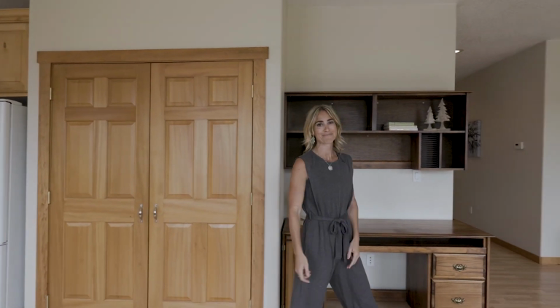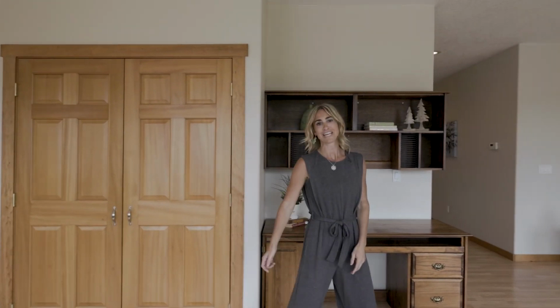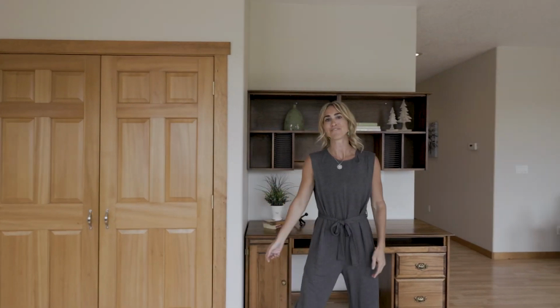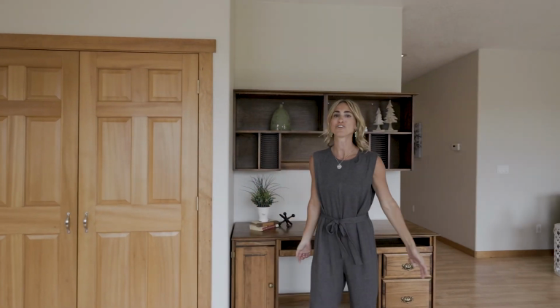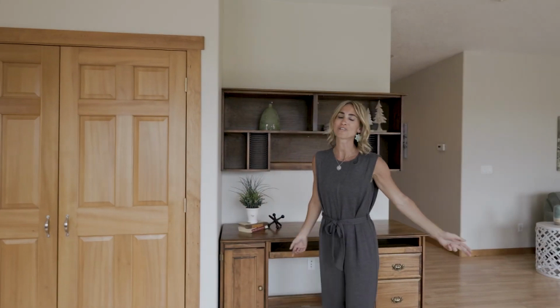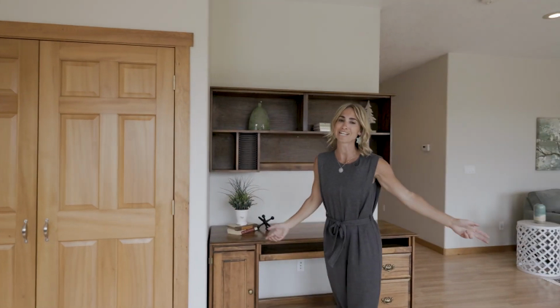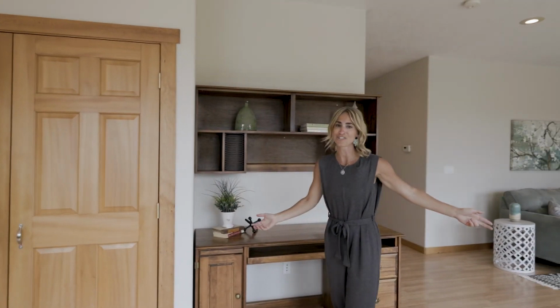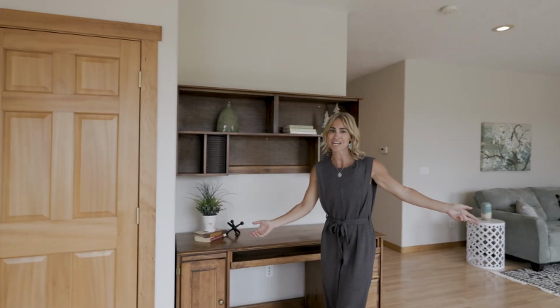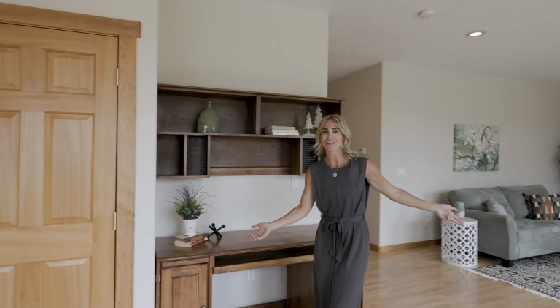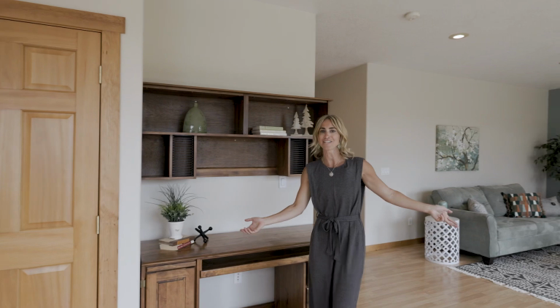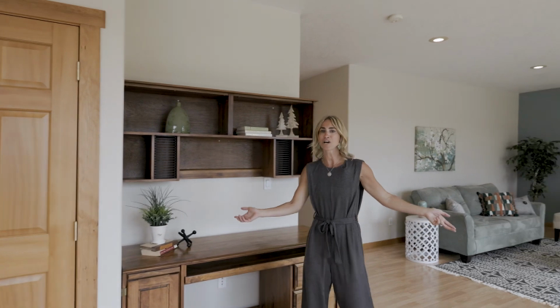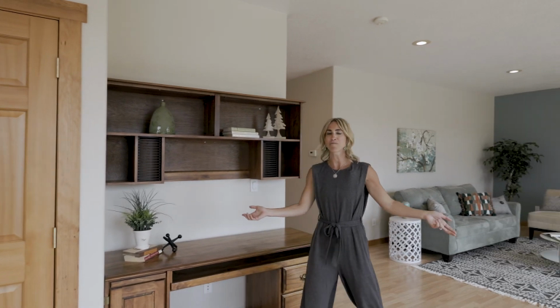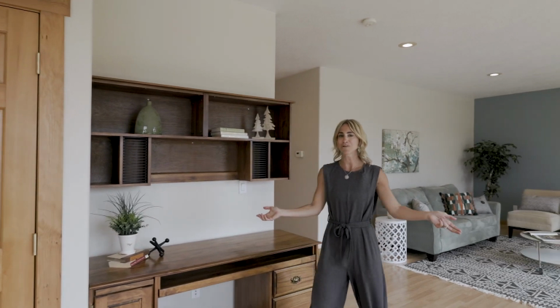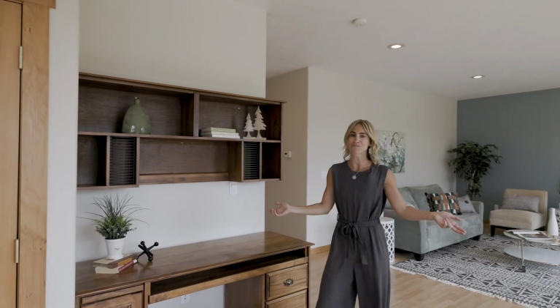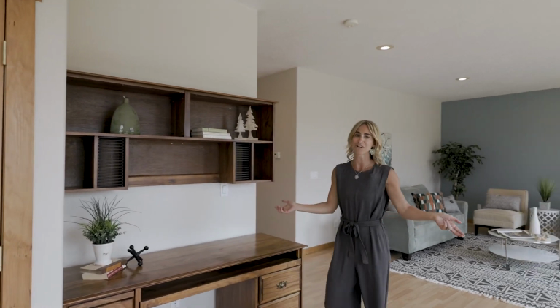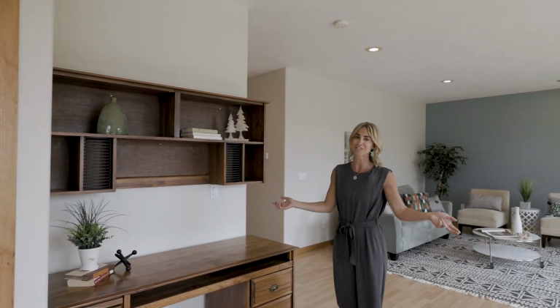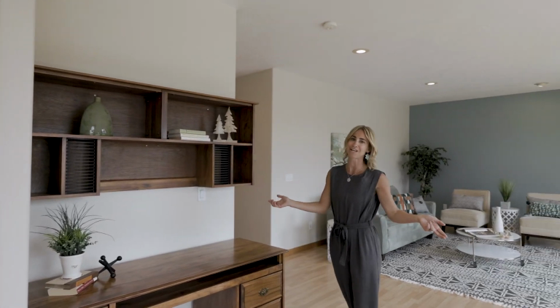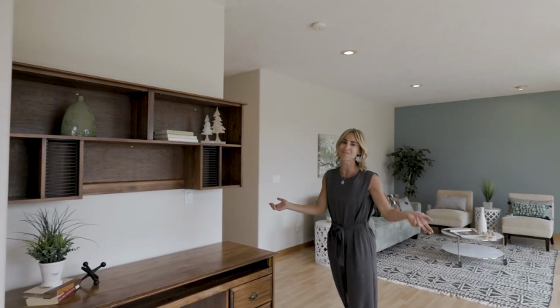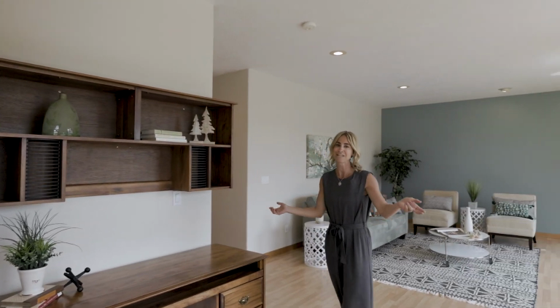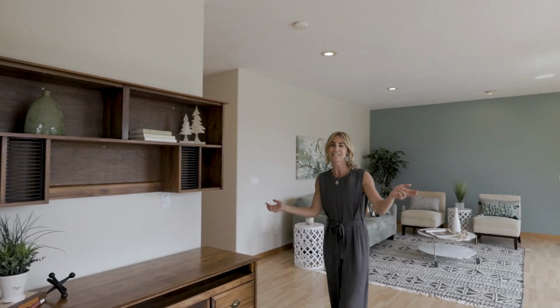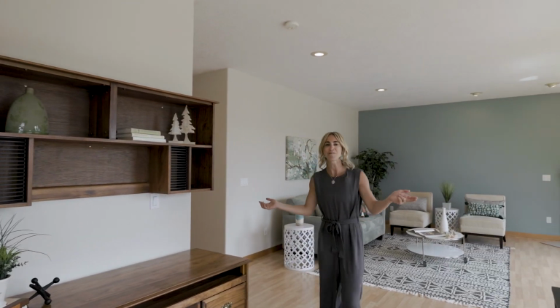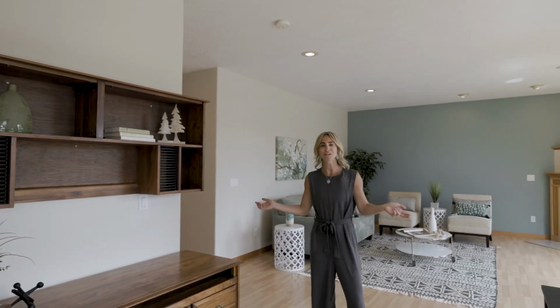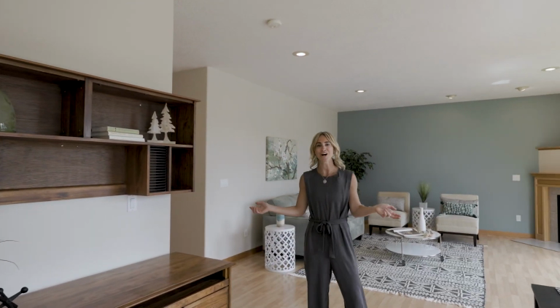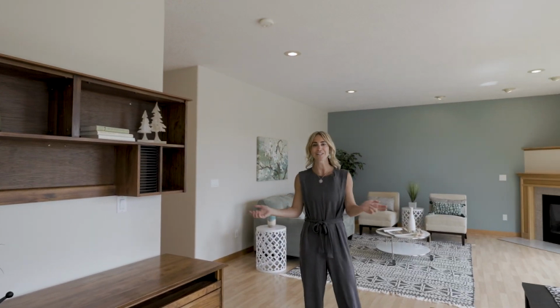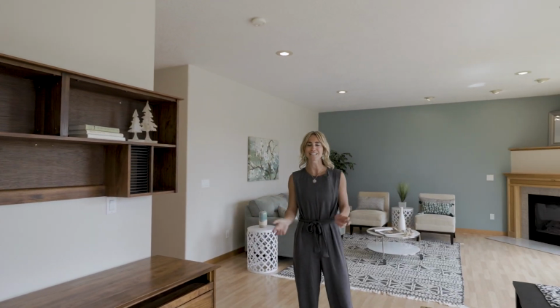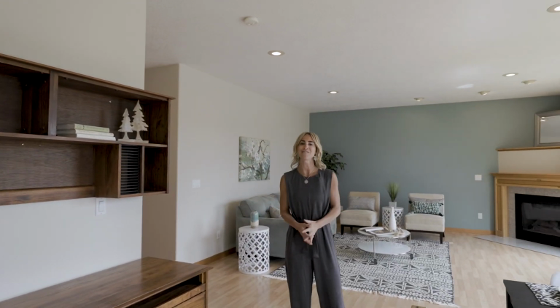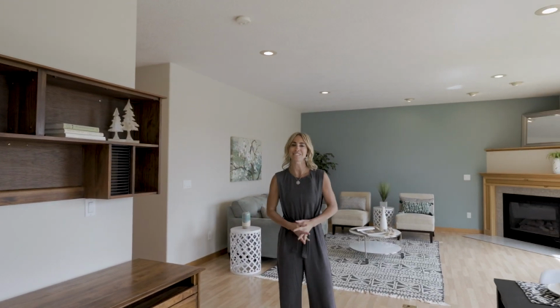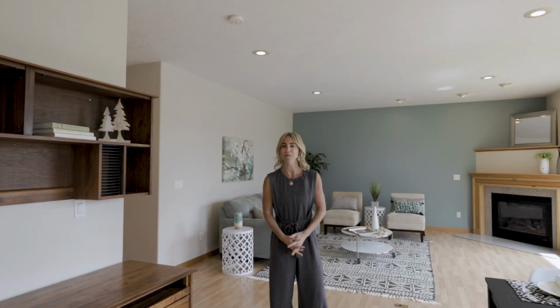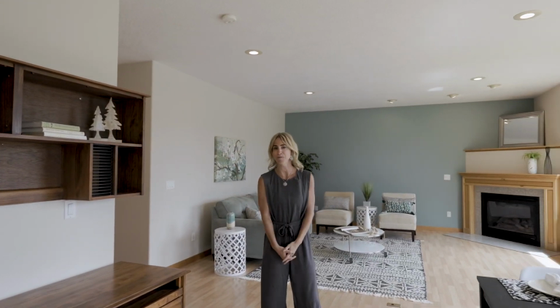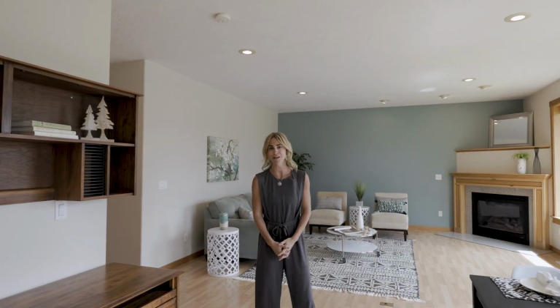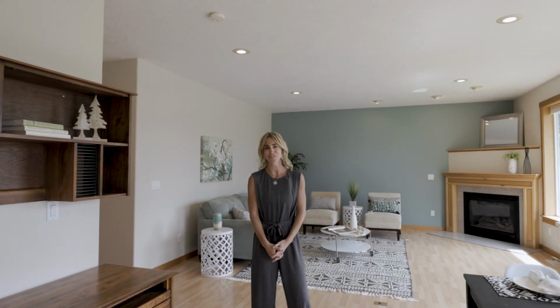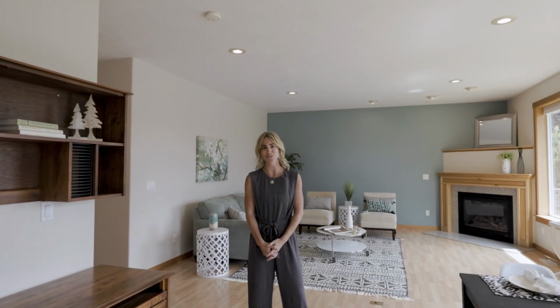If you would like to check out this home in person for yourself, give me a call and I'd love to set up your private tour.